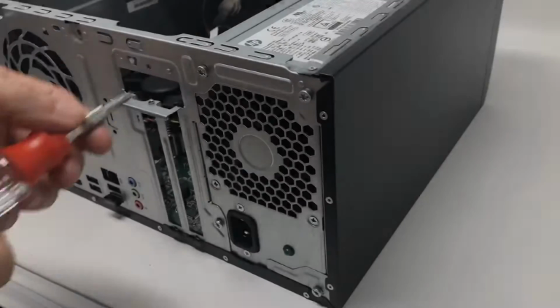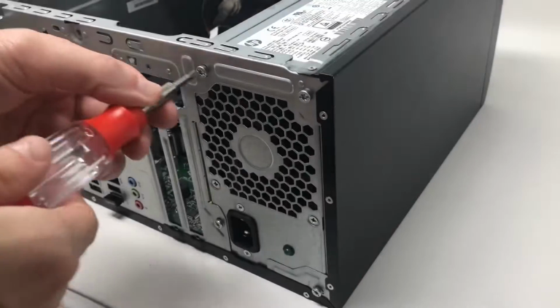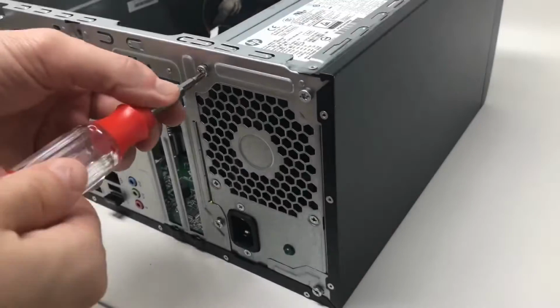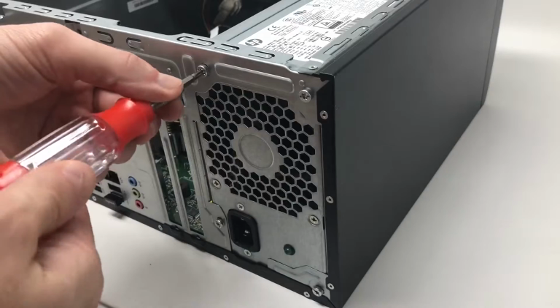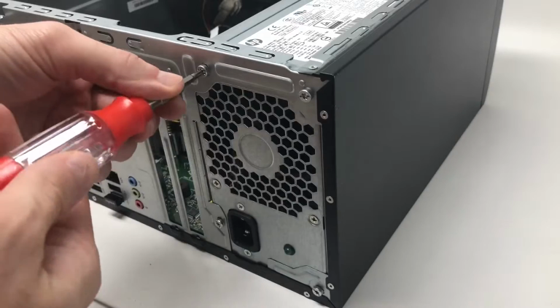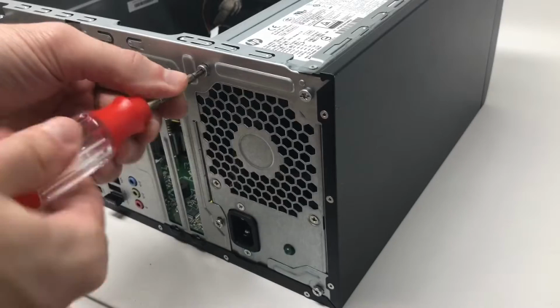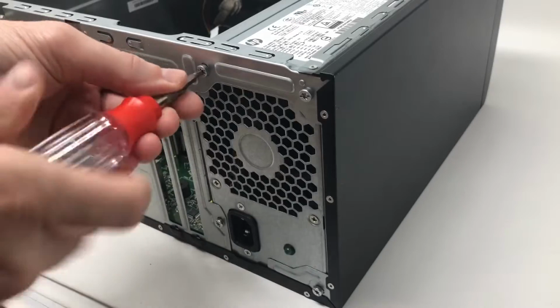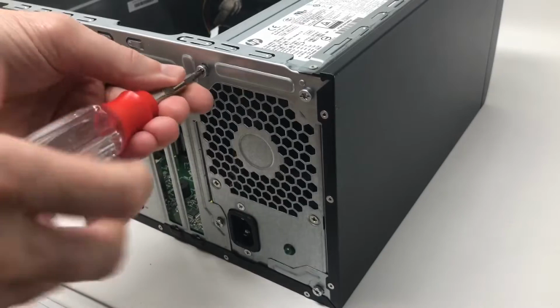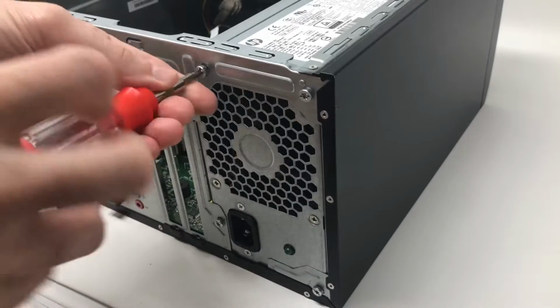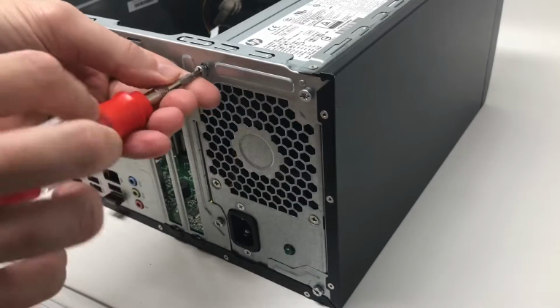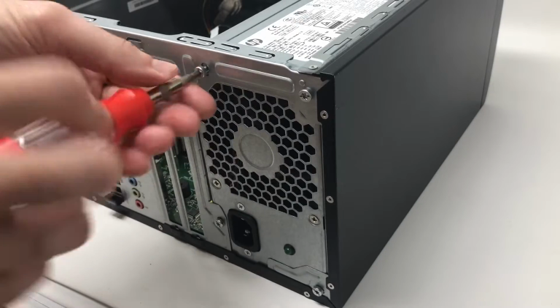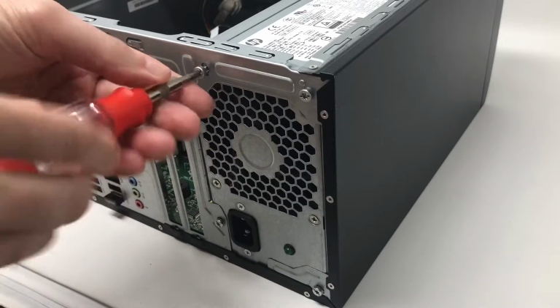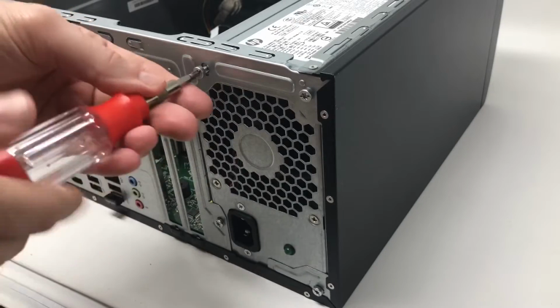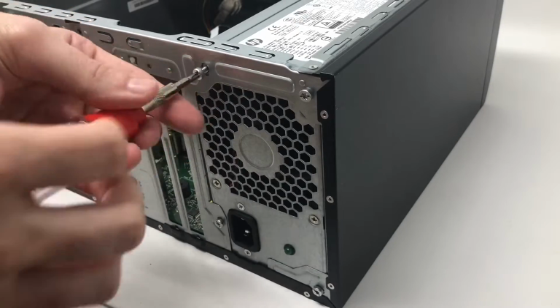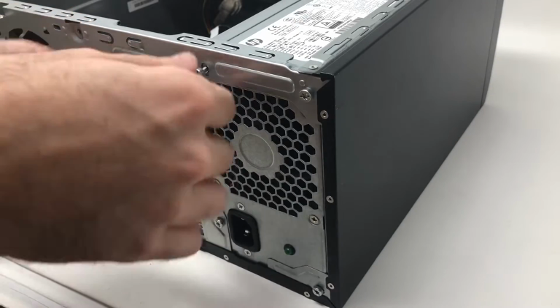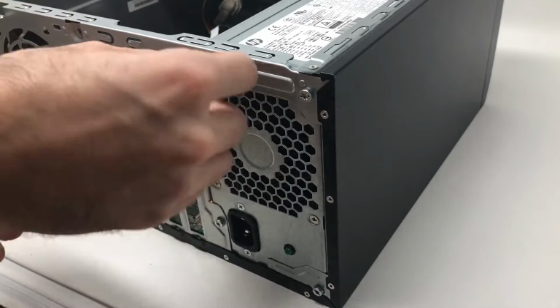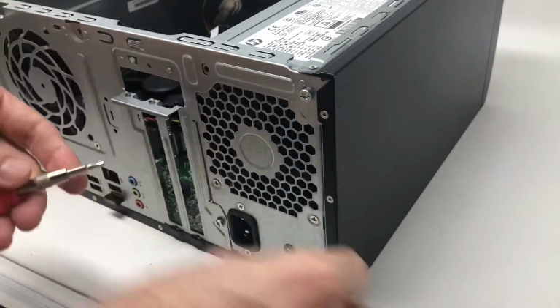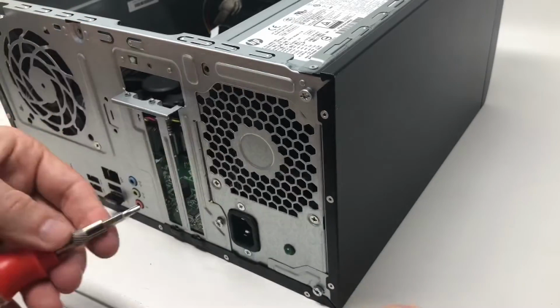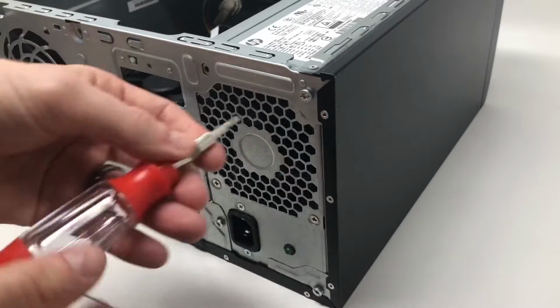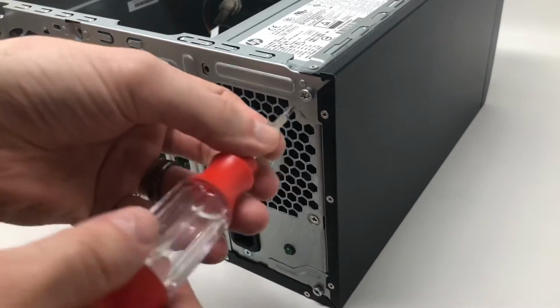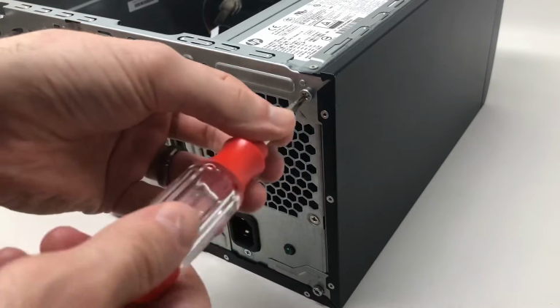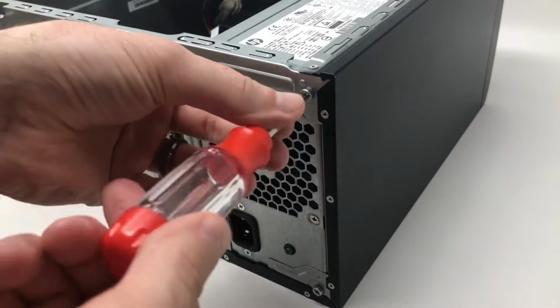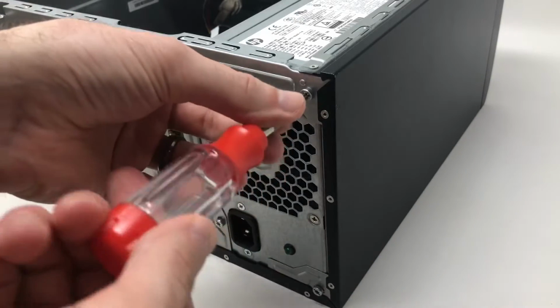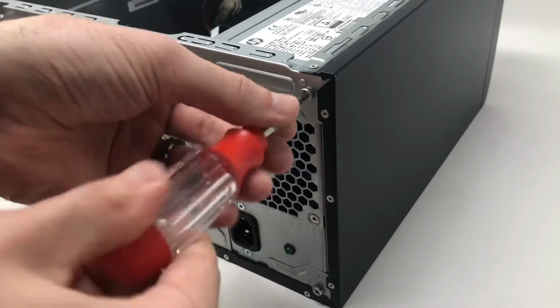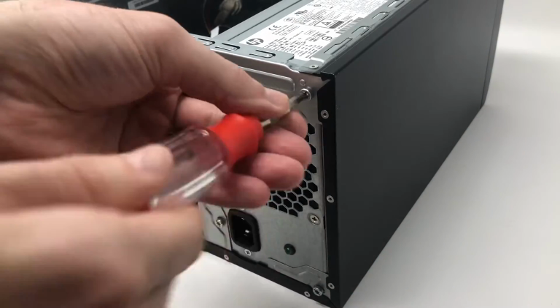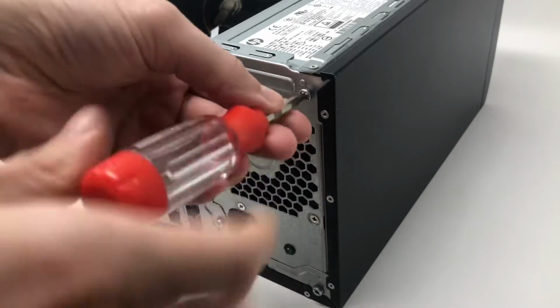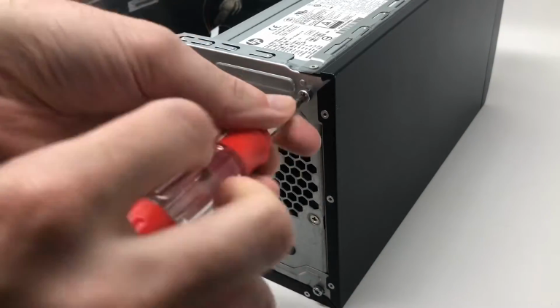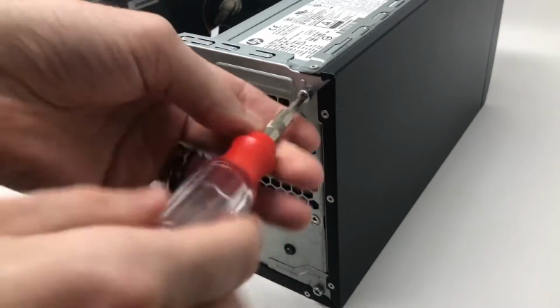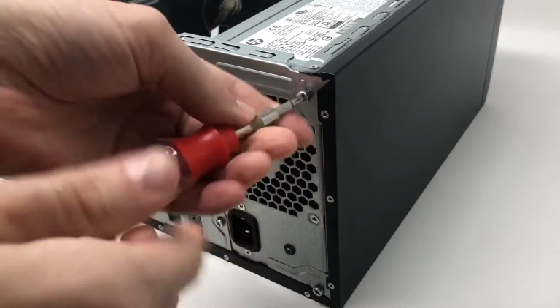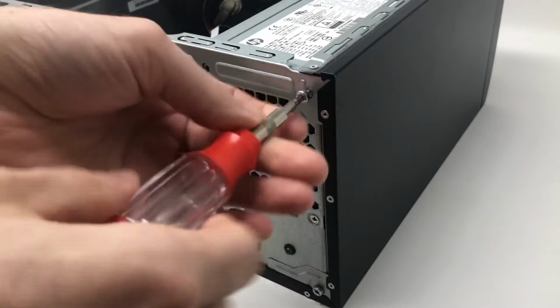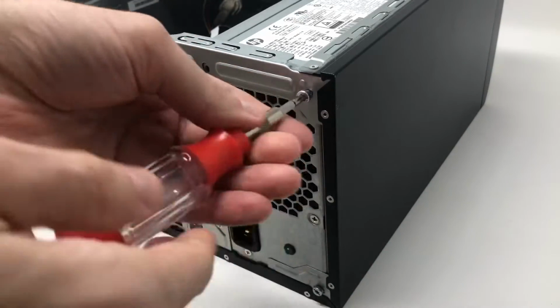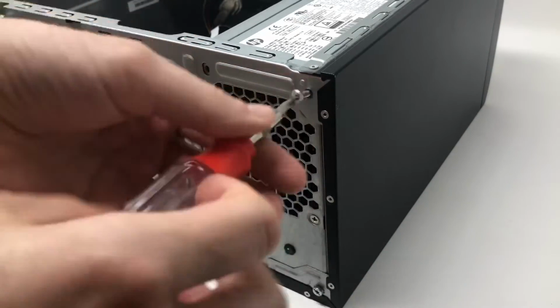I removed all the screws with the Torx T15 screw bit, in case you needed to reference that.